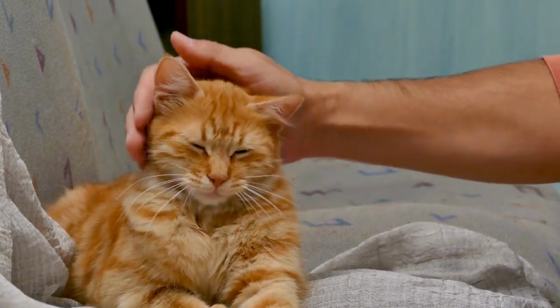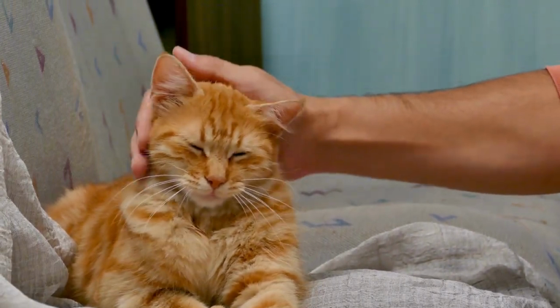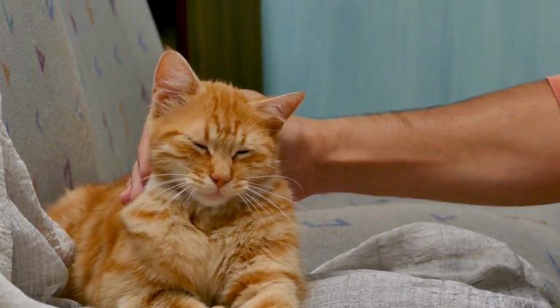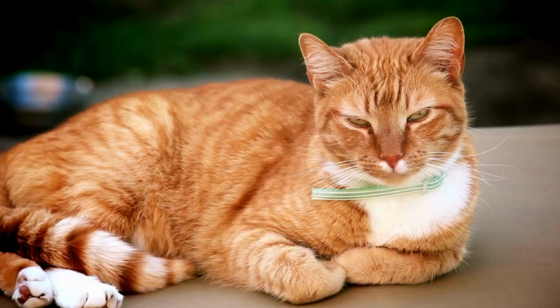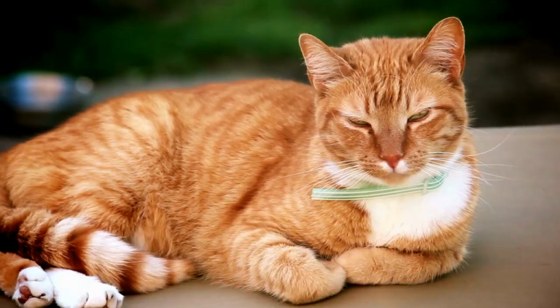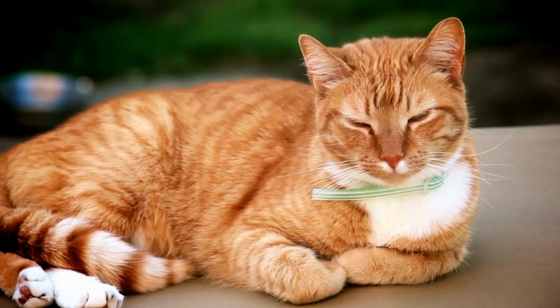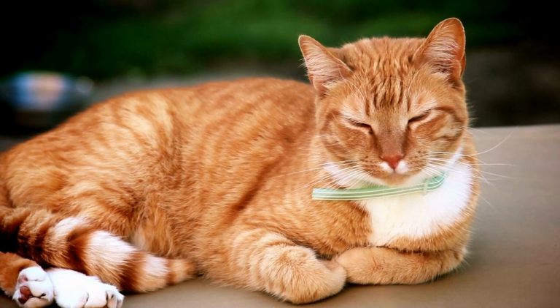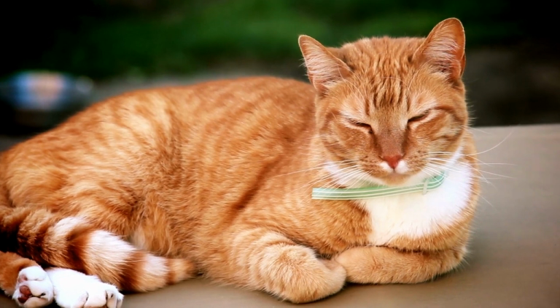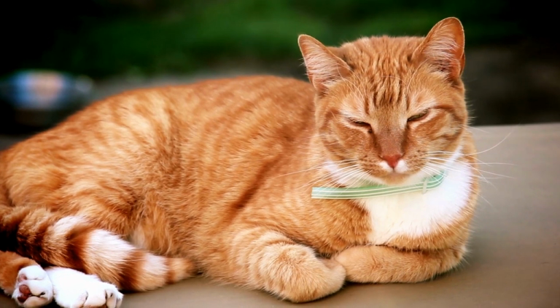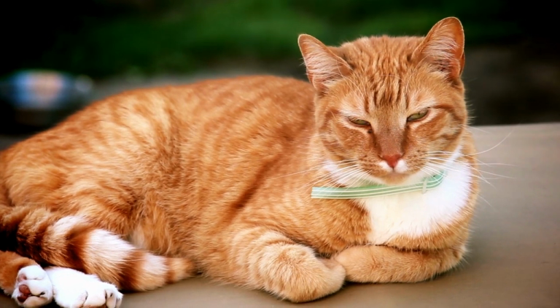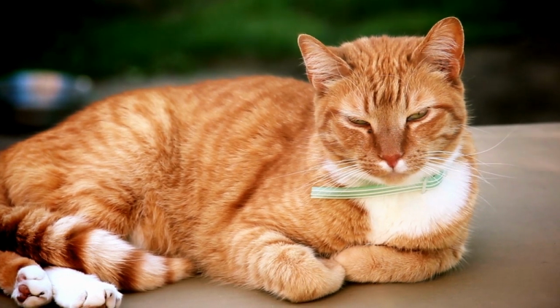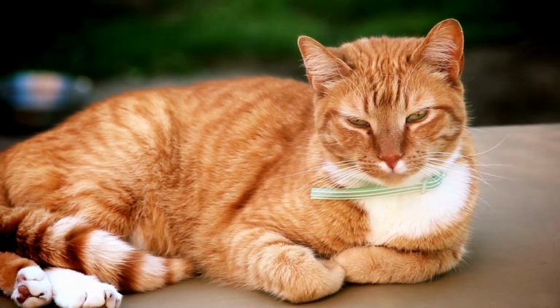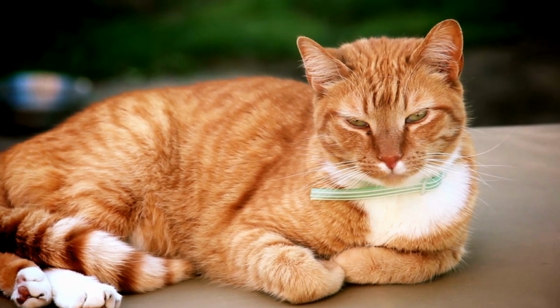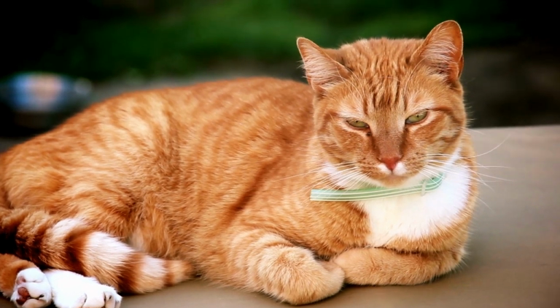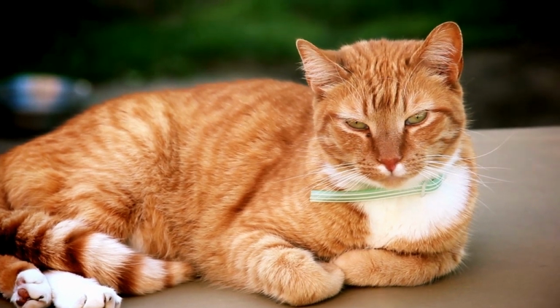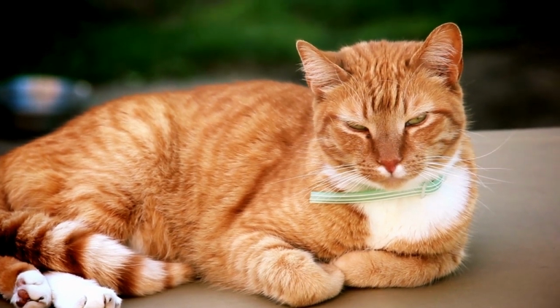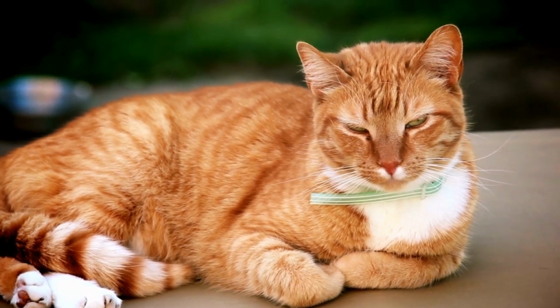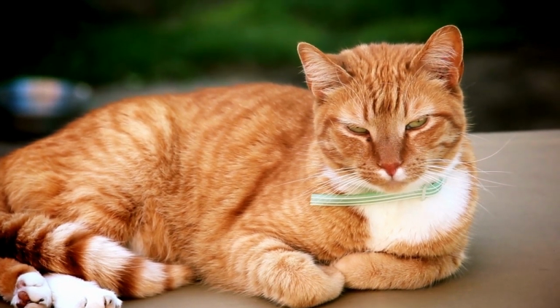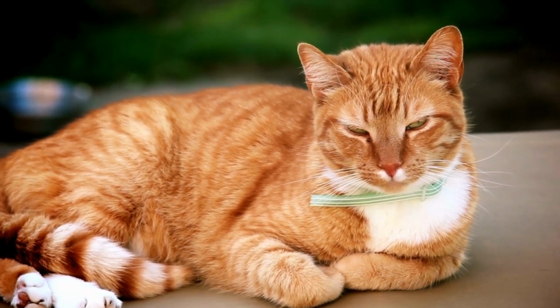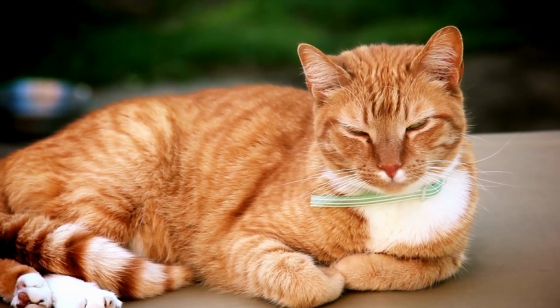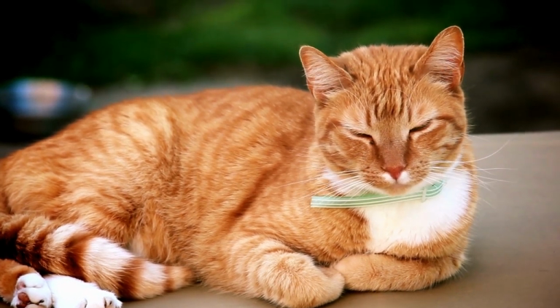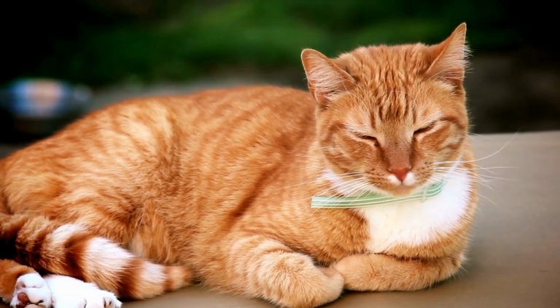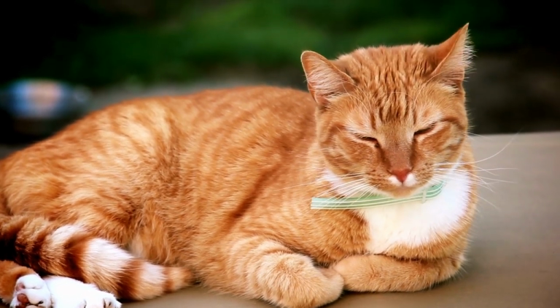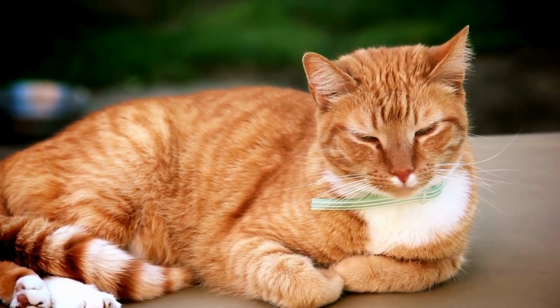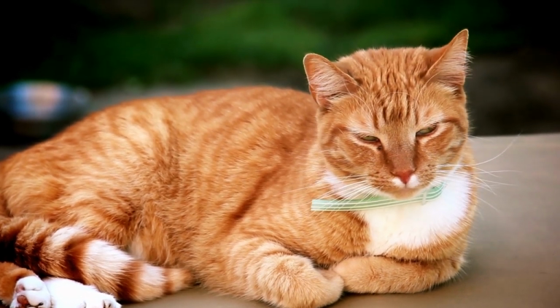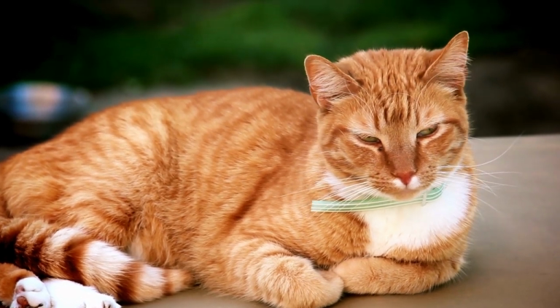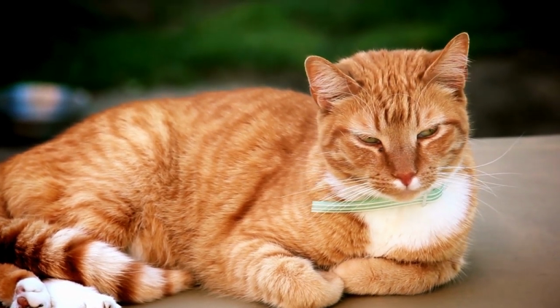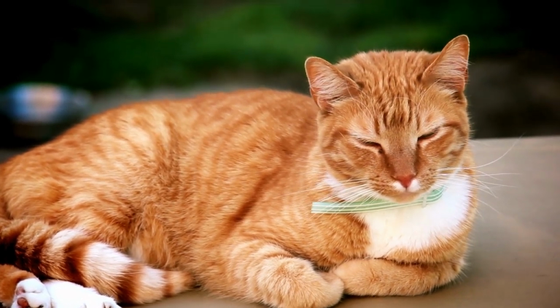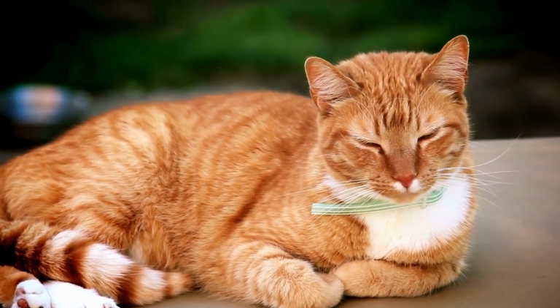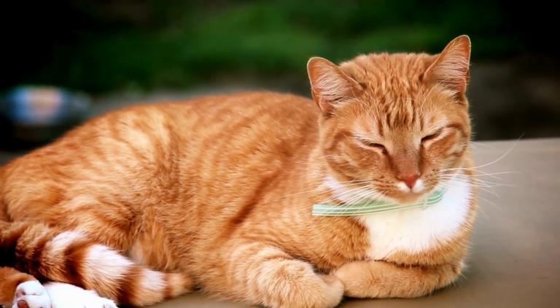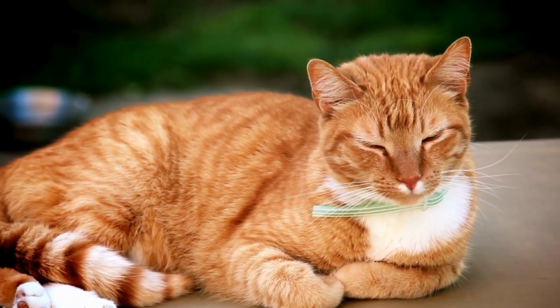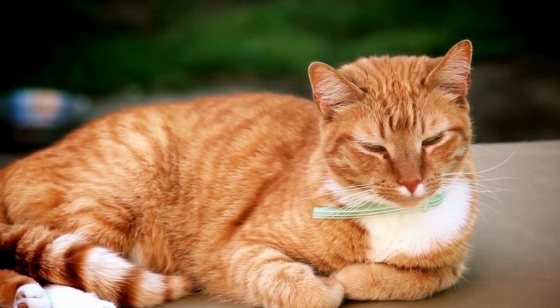And interestingly, domestic house cats and tigers share about 96% of their DNA.